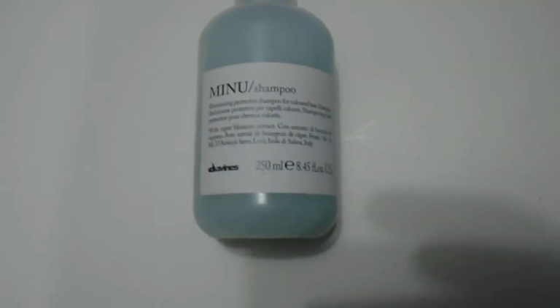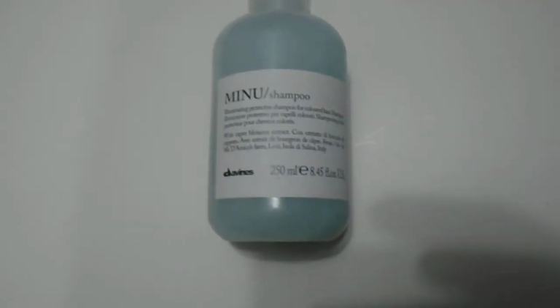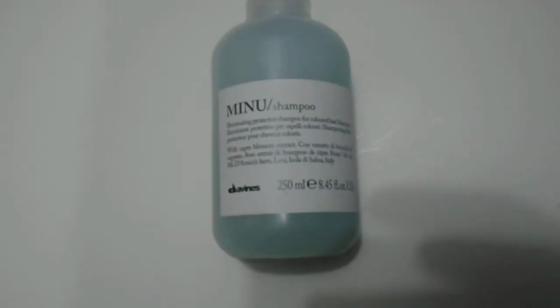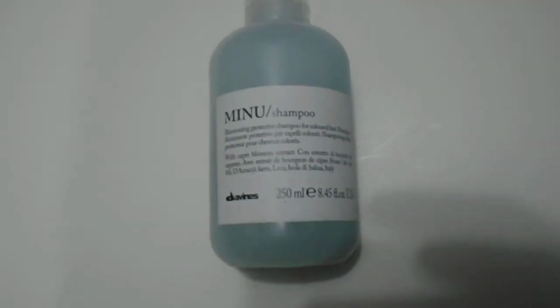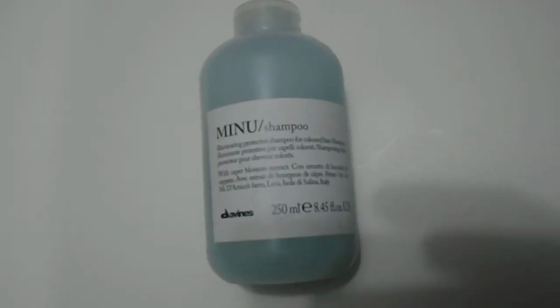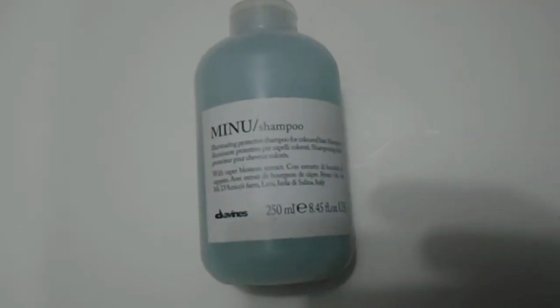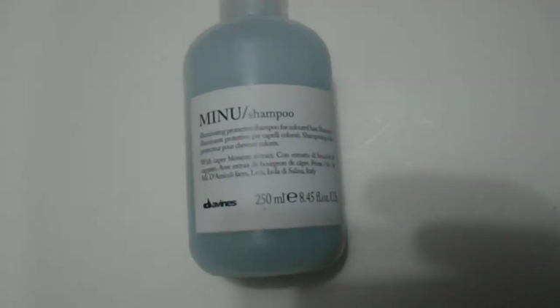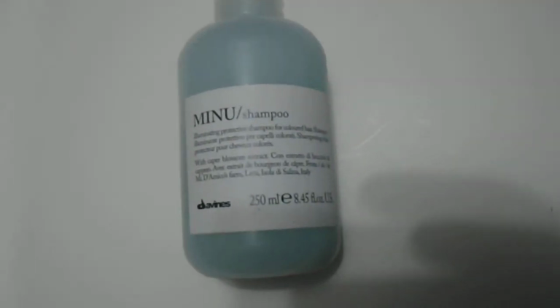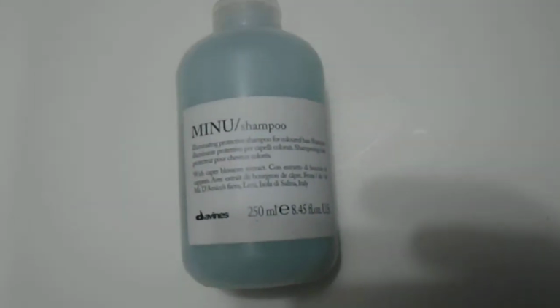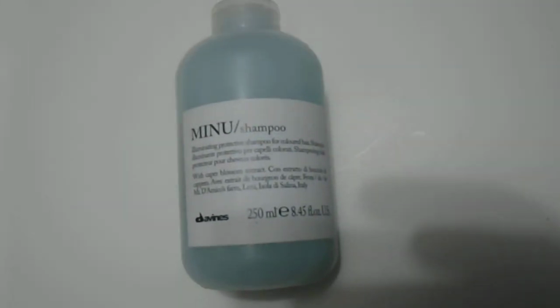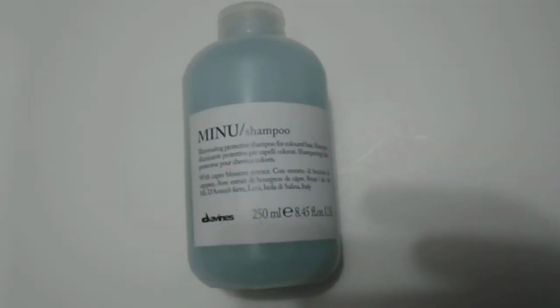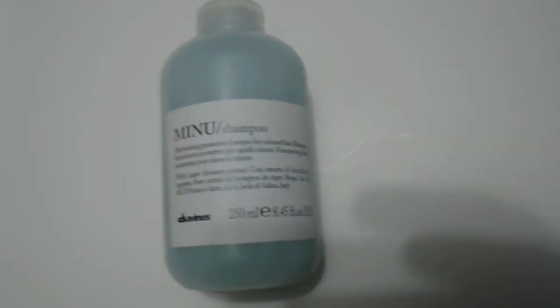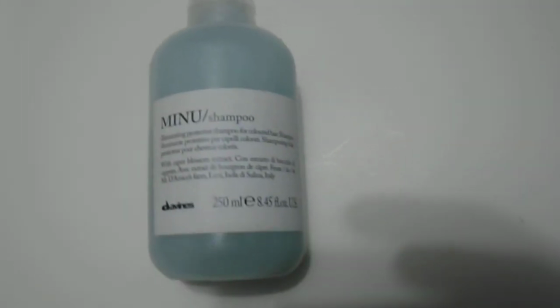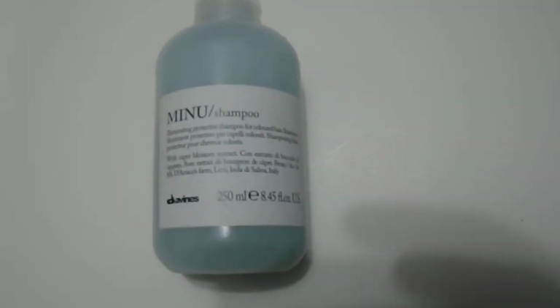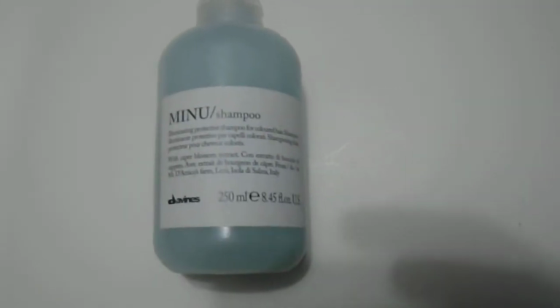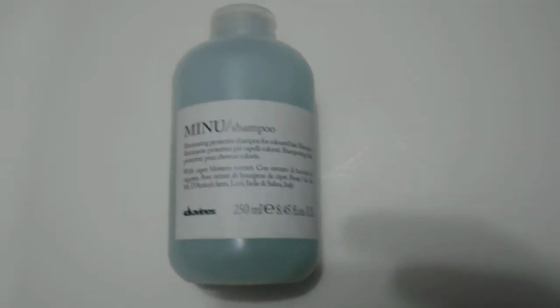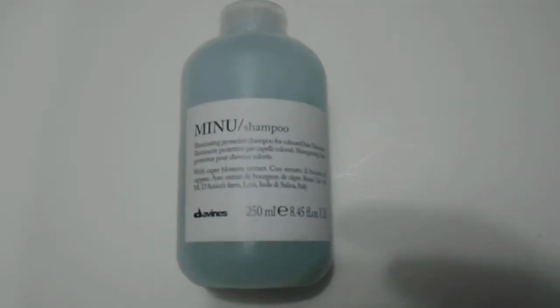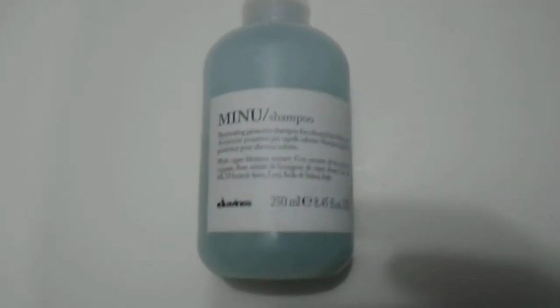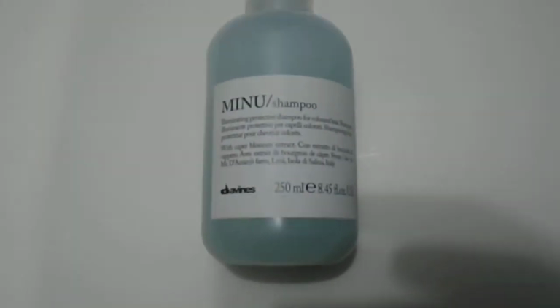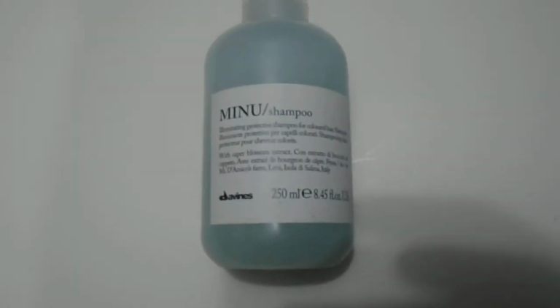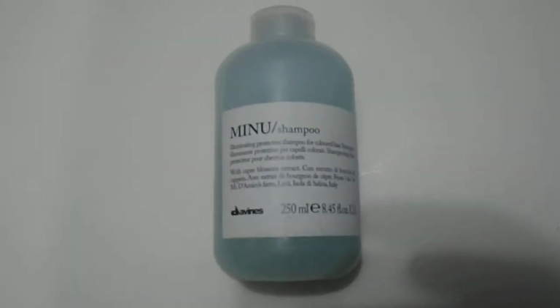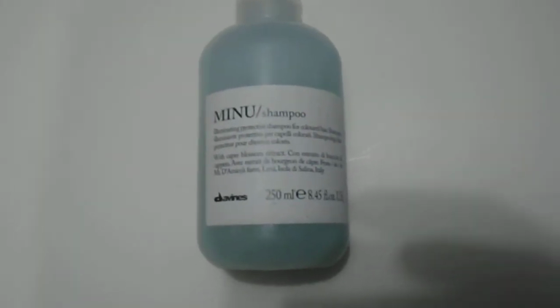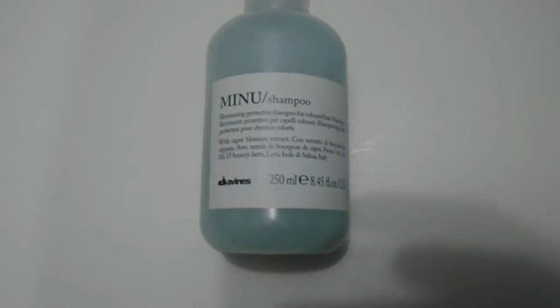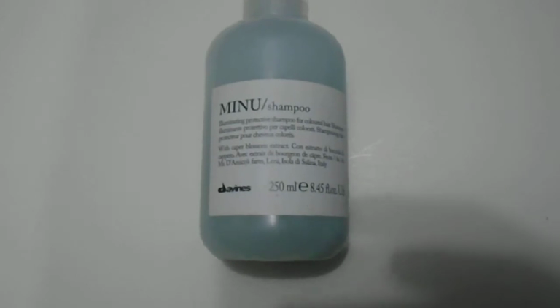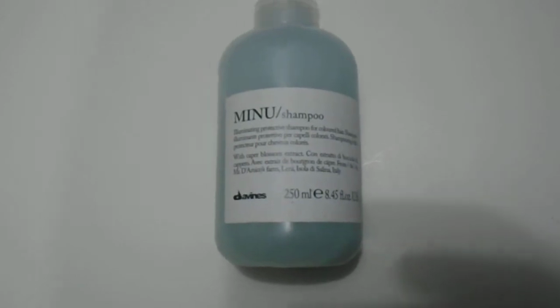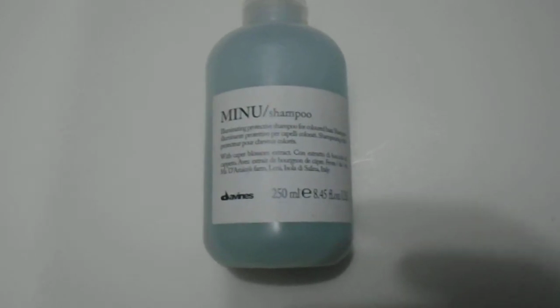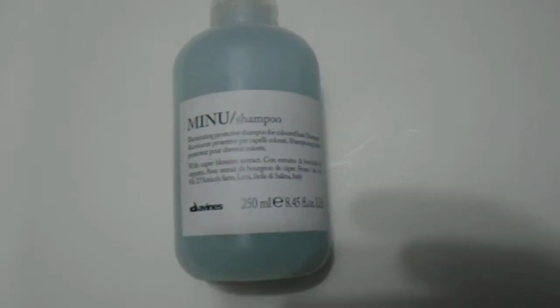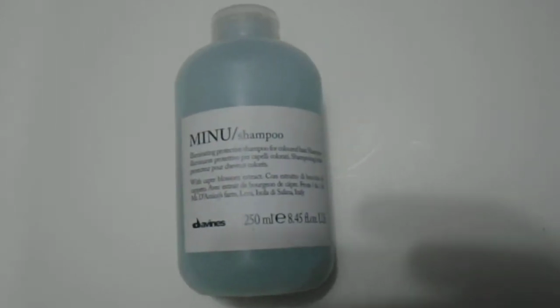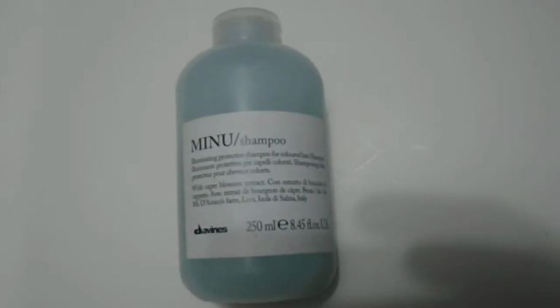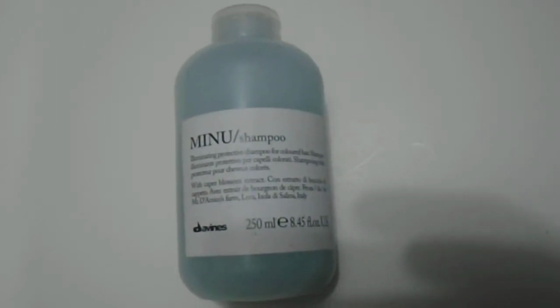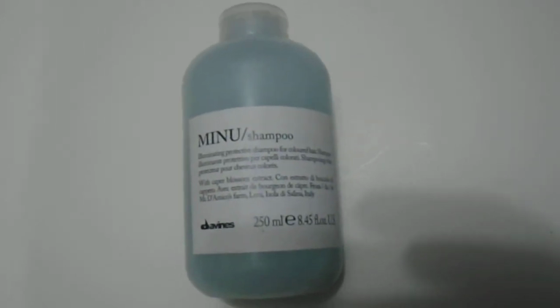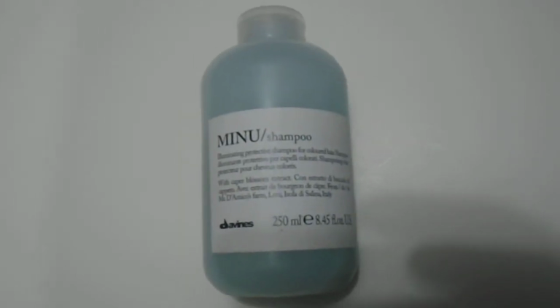If you're interested in the Davinas products or any of their products, we do have them available. We'll leave the link in the description below.